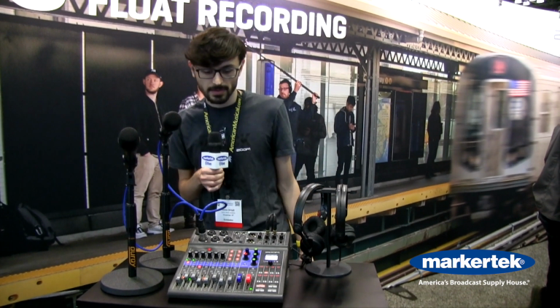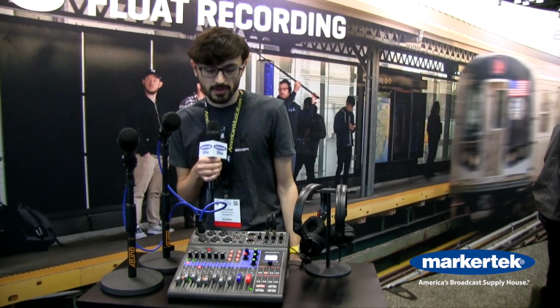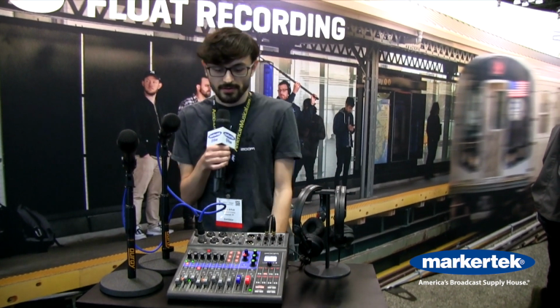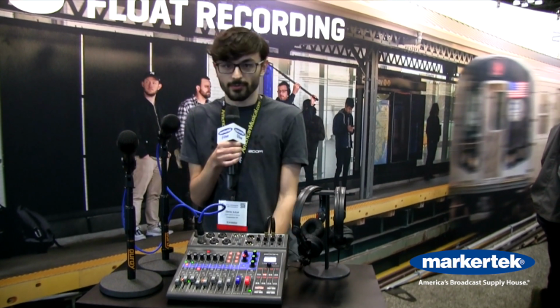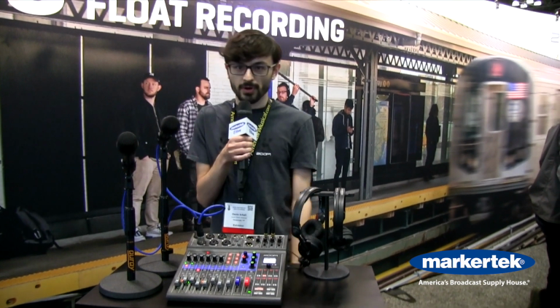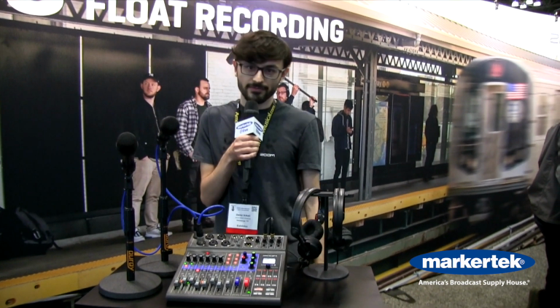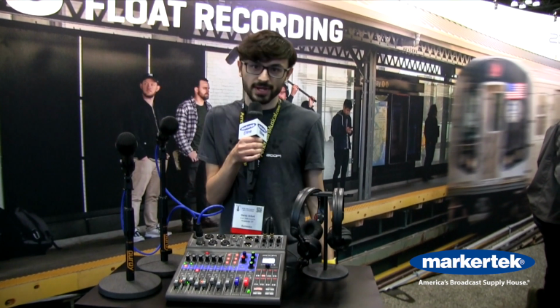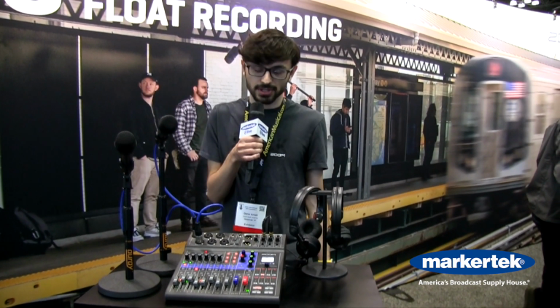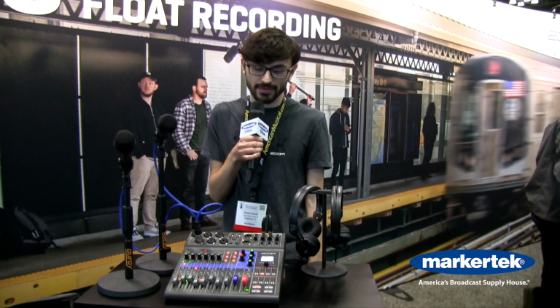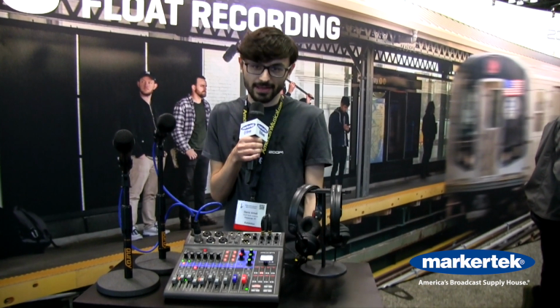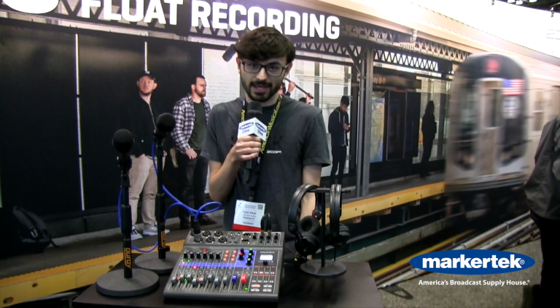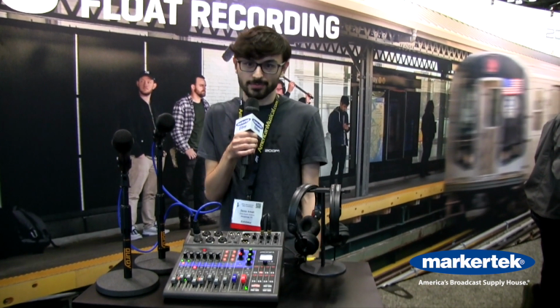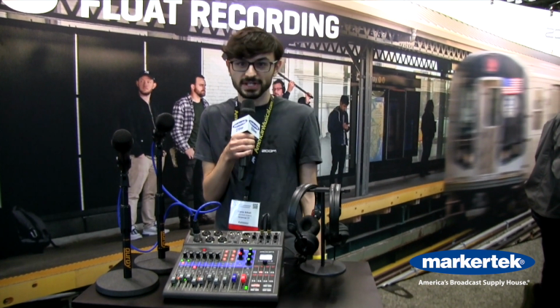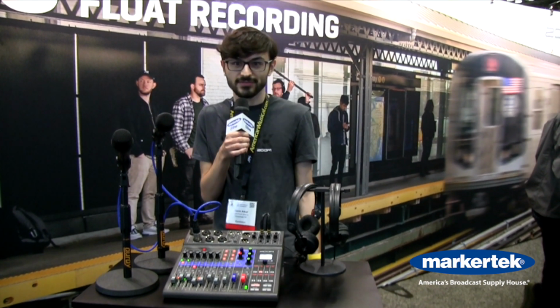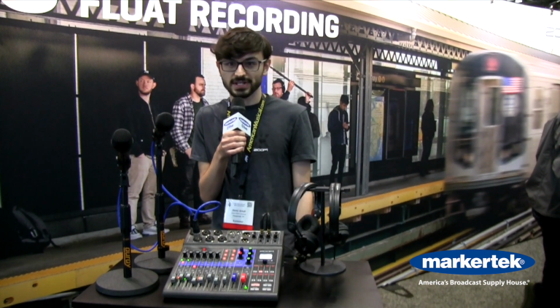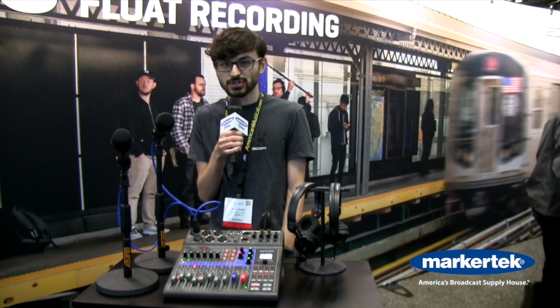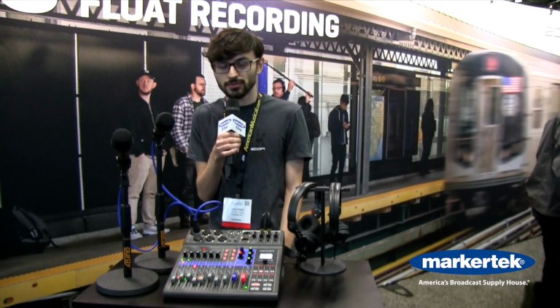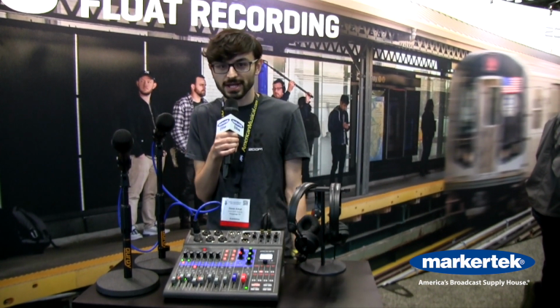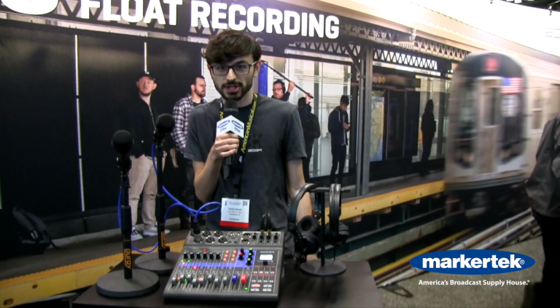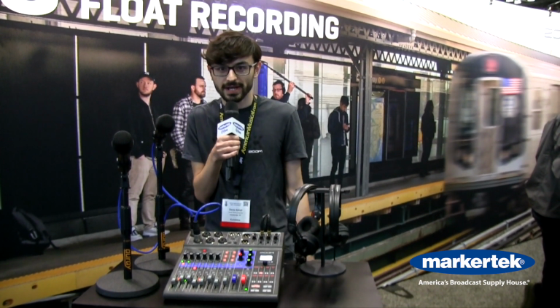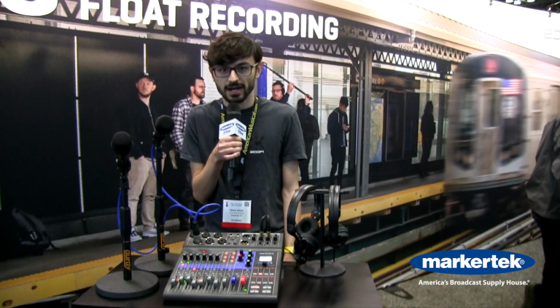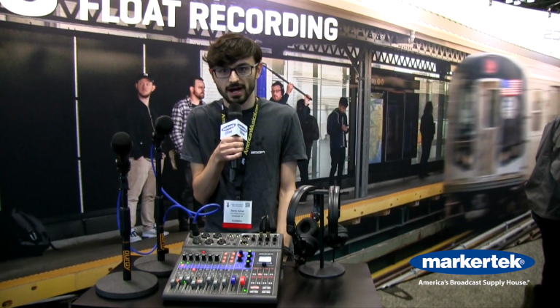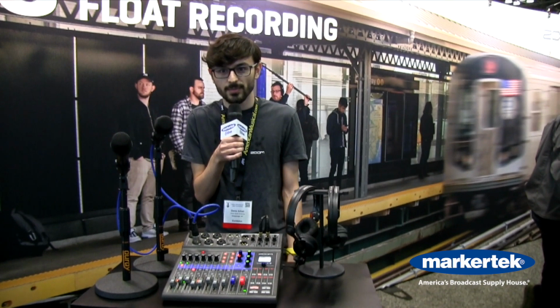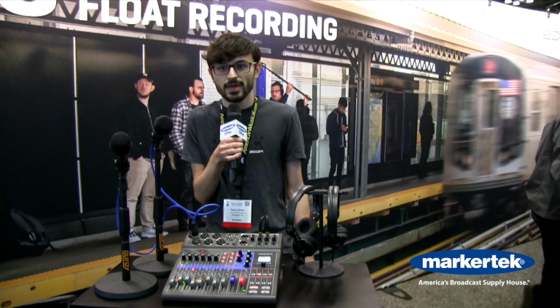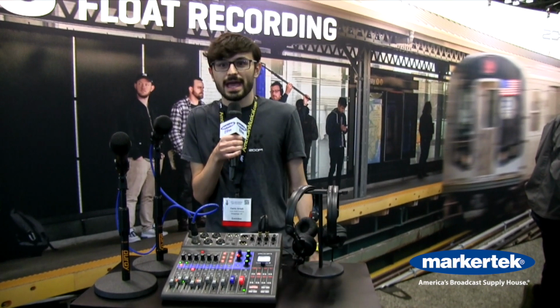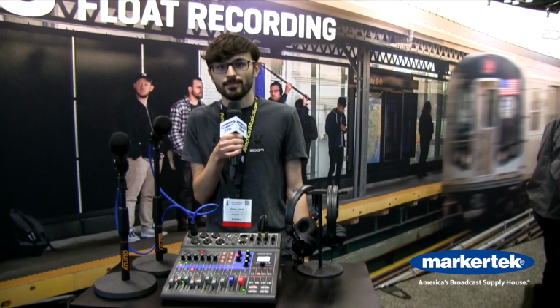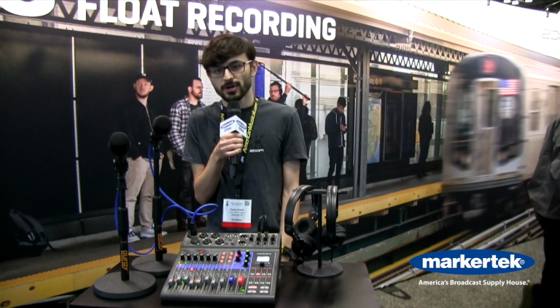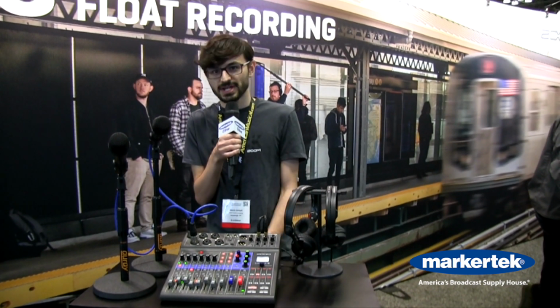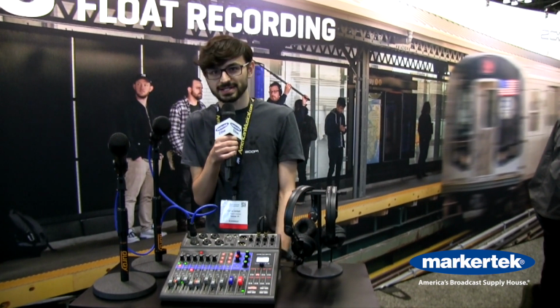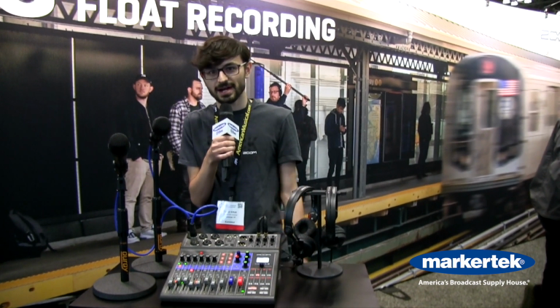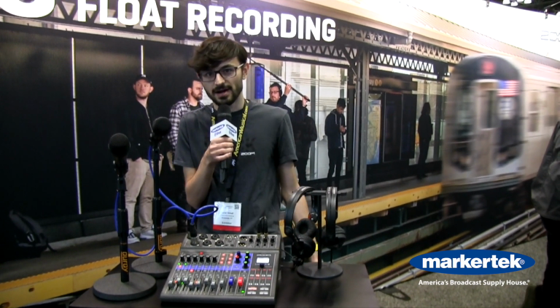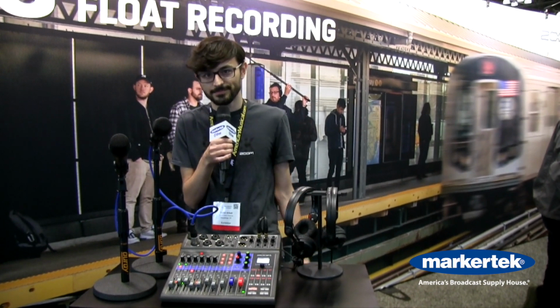For more information on the L8, please visit zoom-na.com.